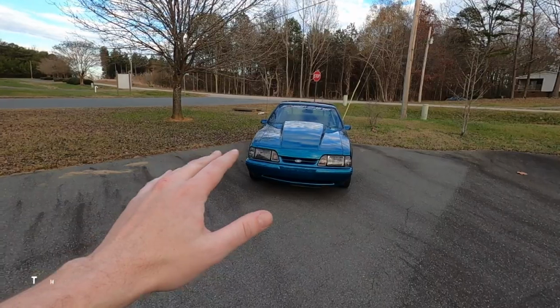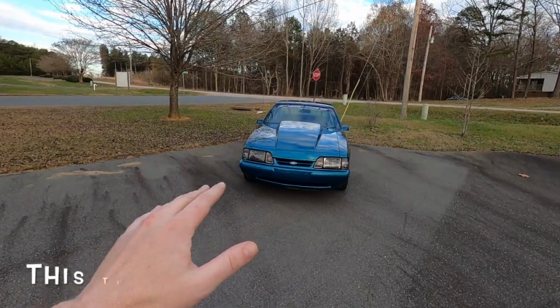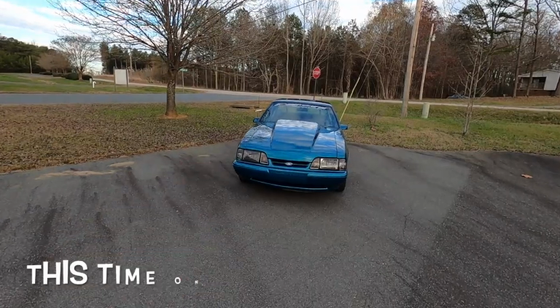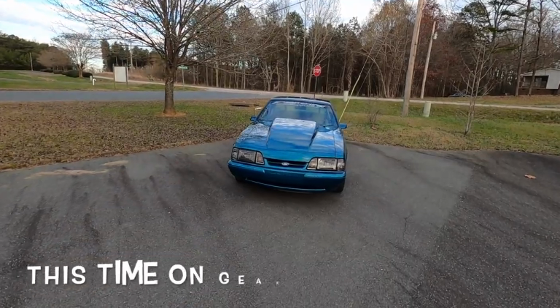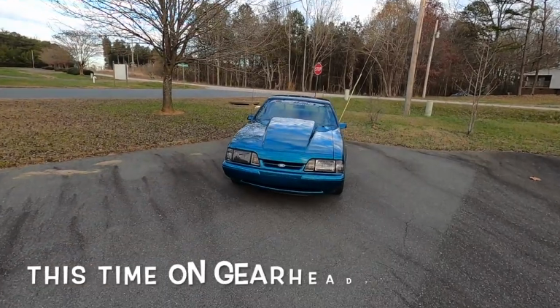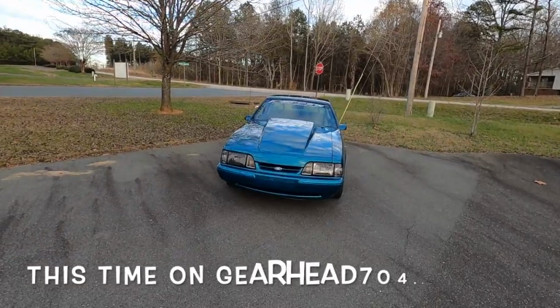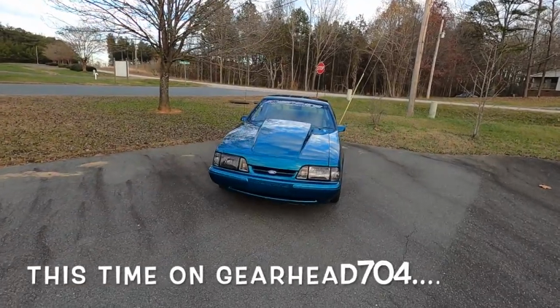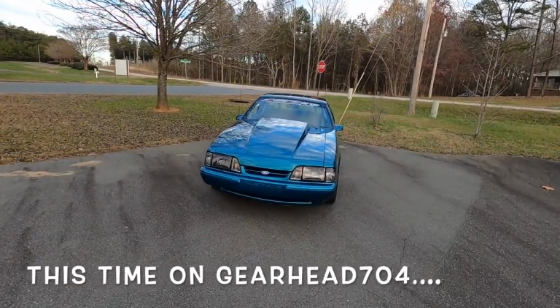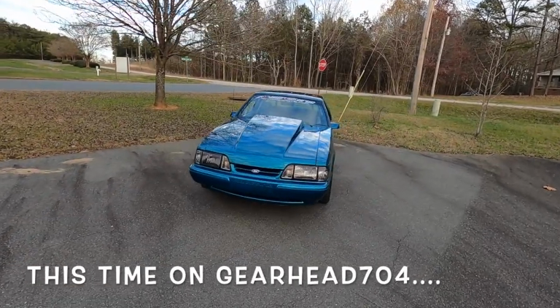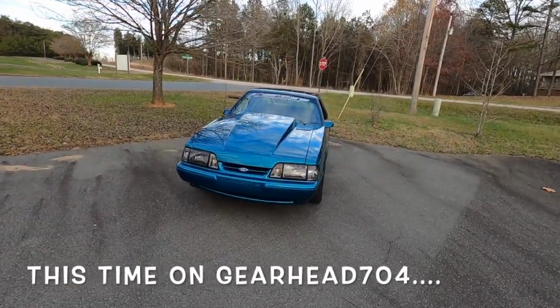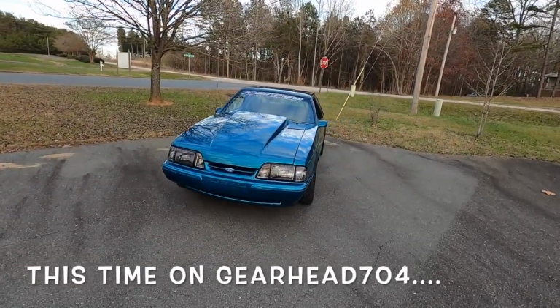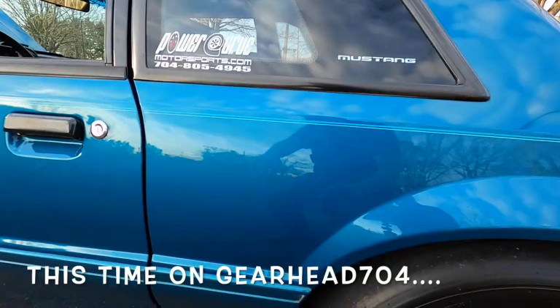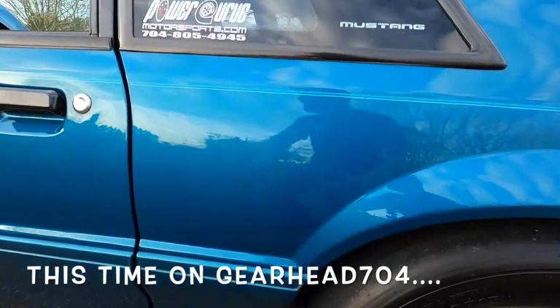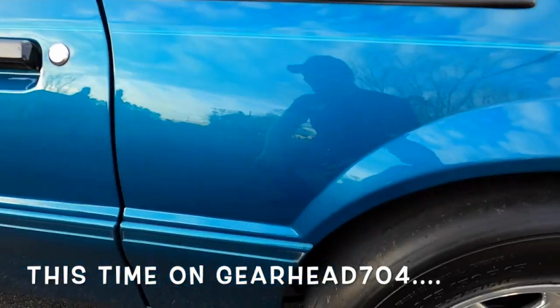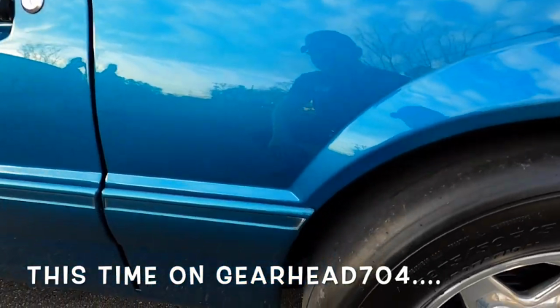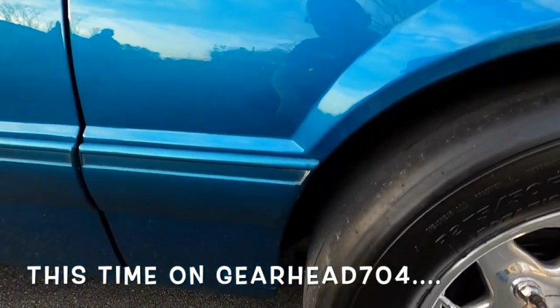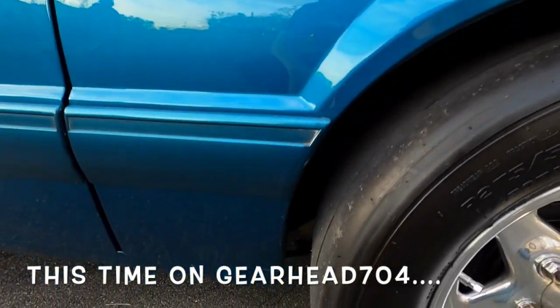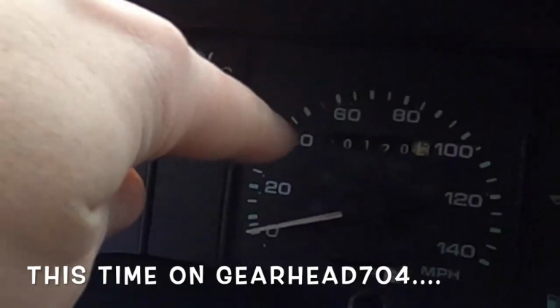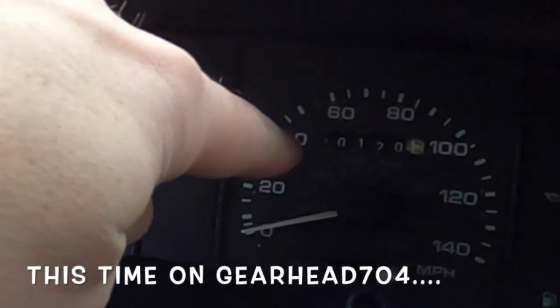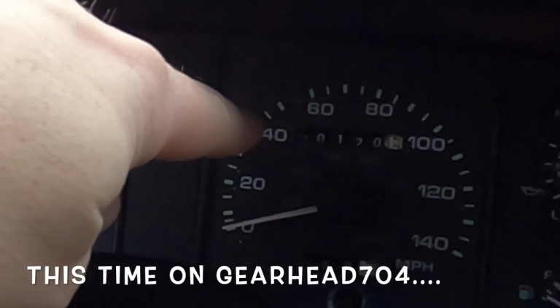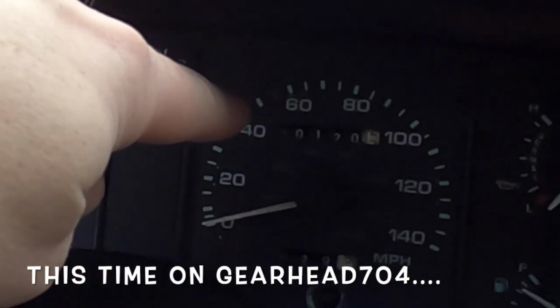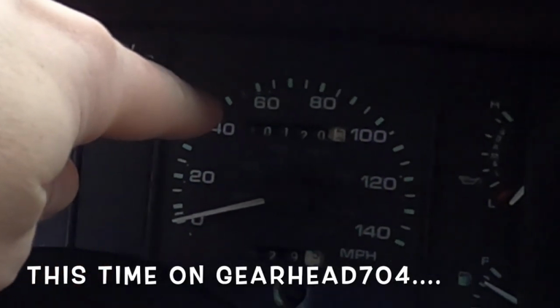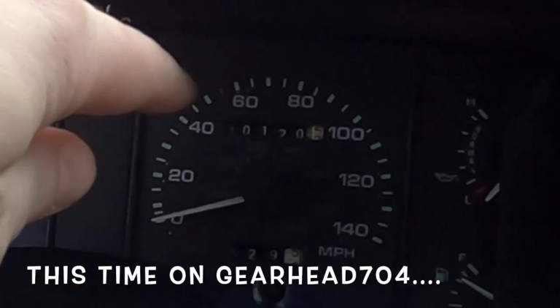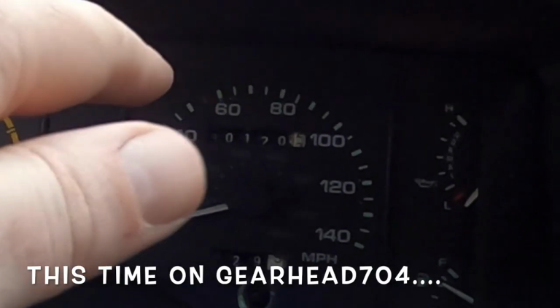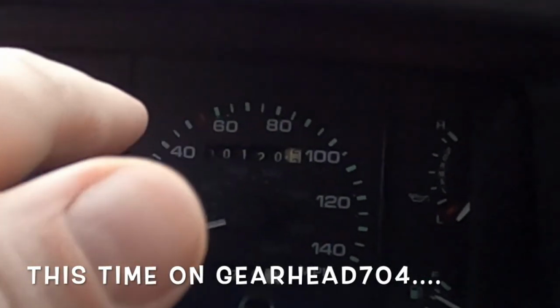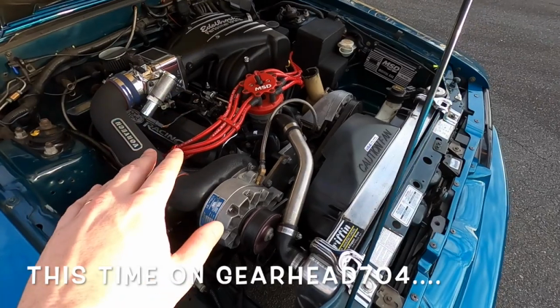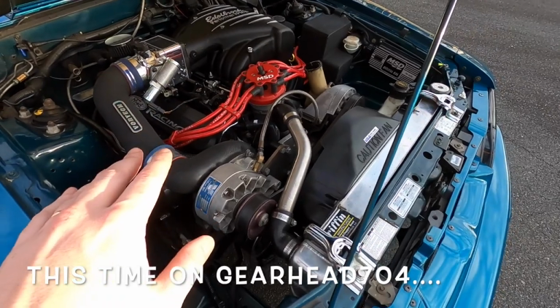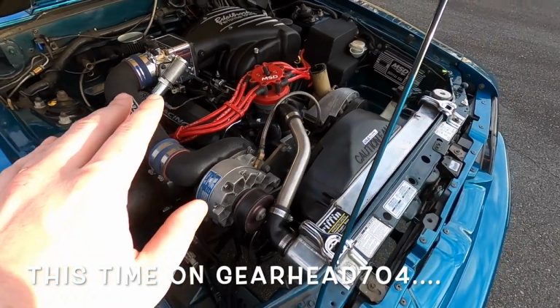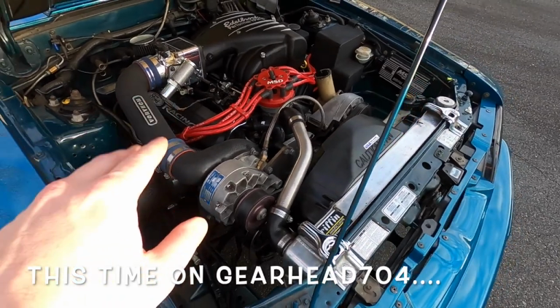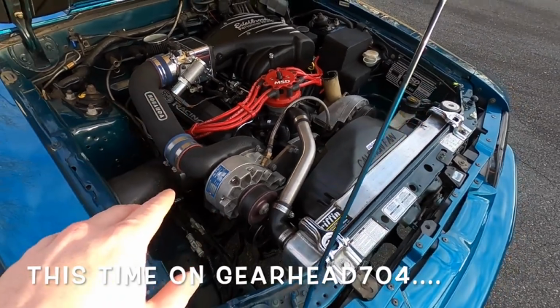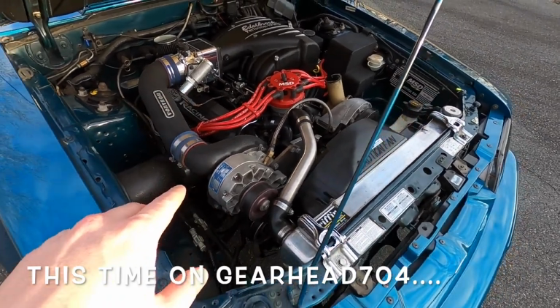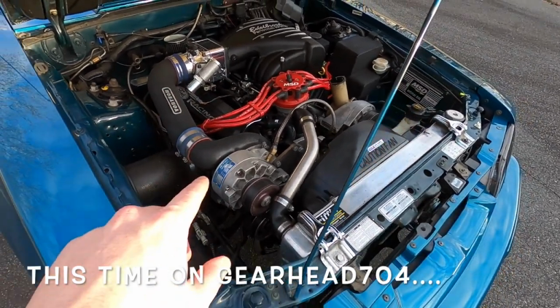93 Reef Blue. 30,000 miles. Vortec S trim.